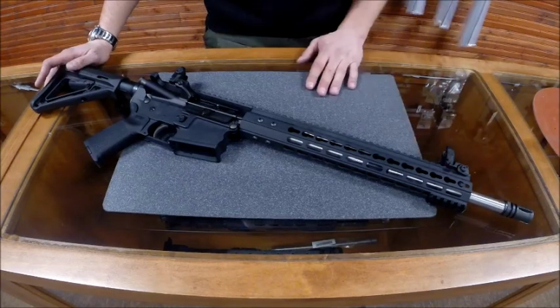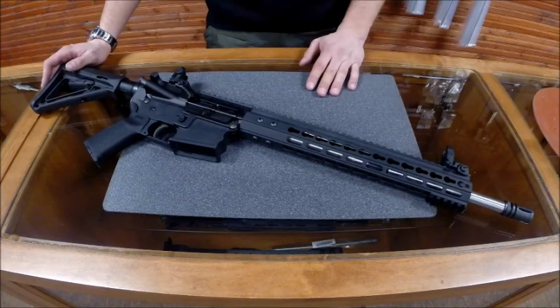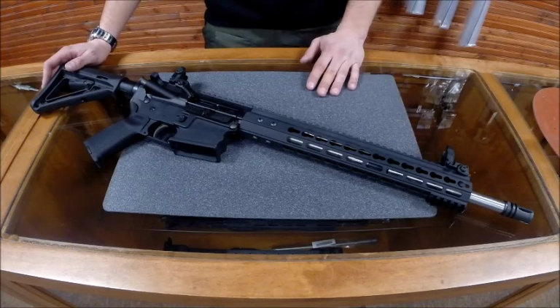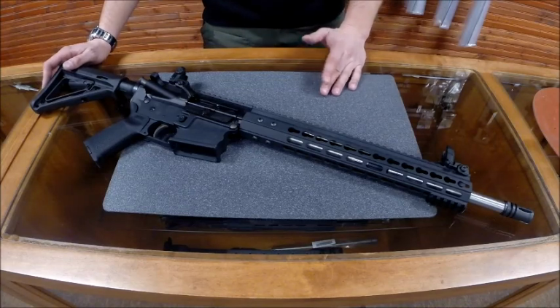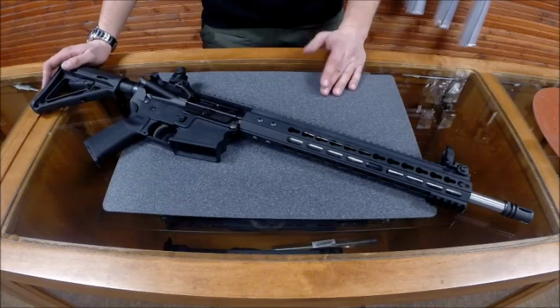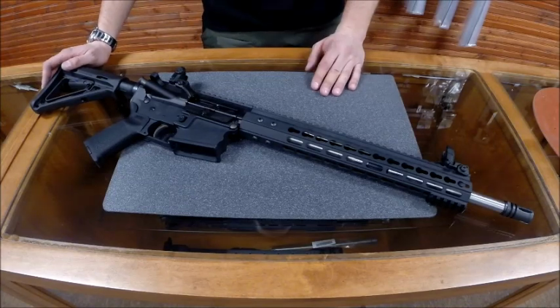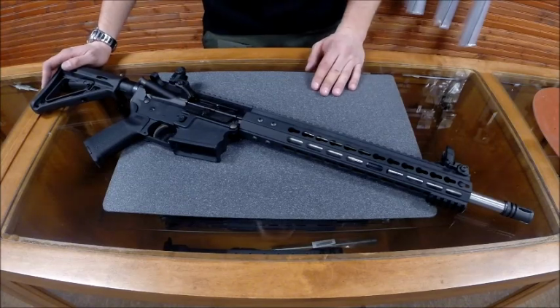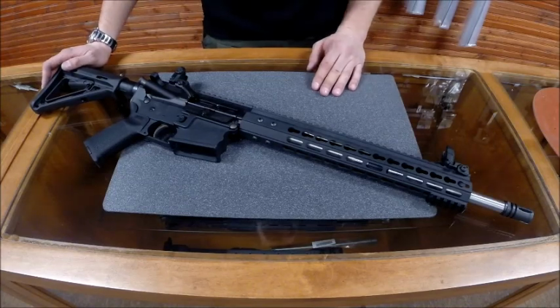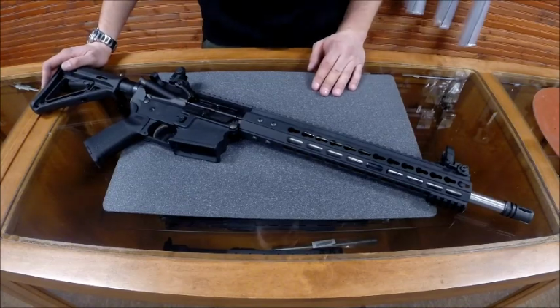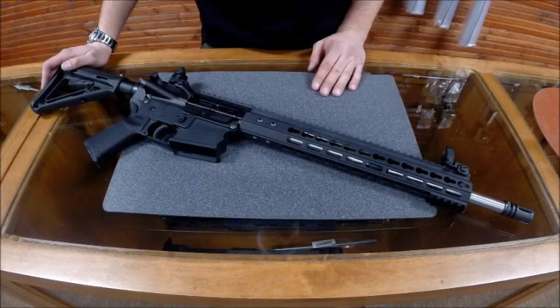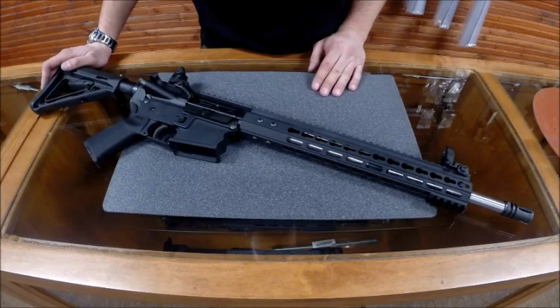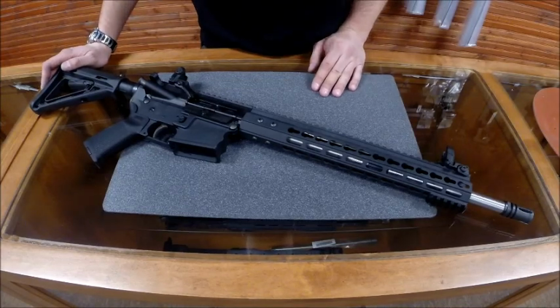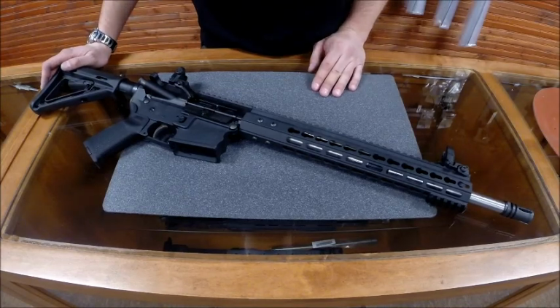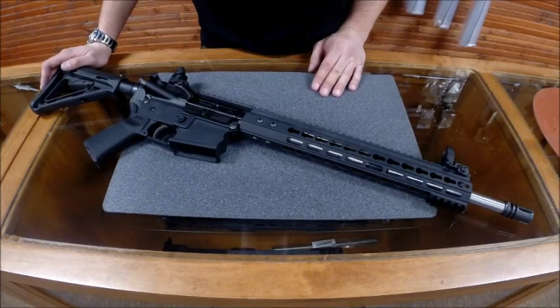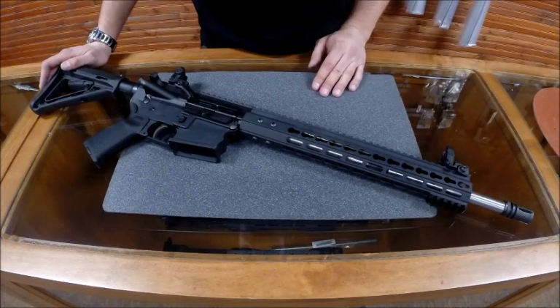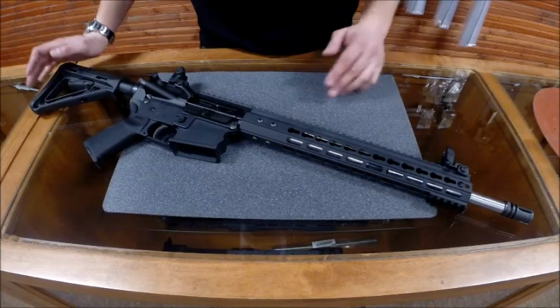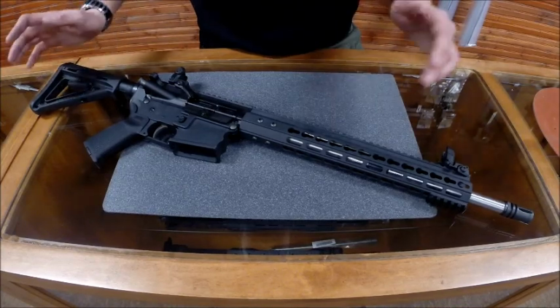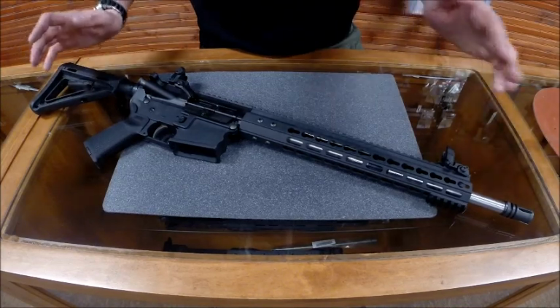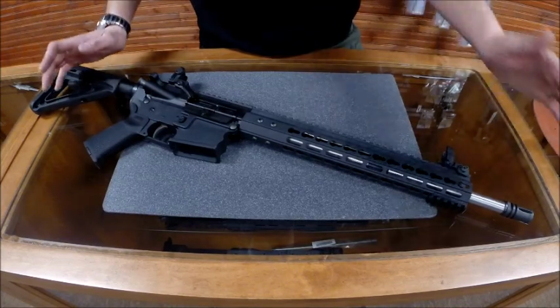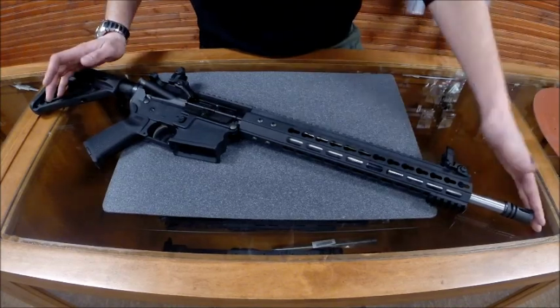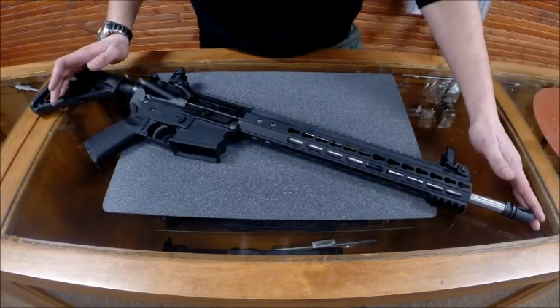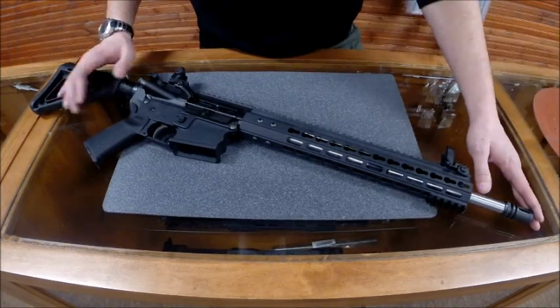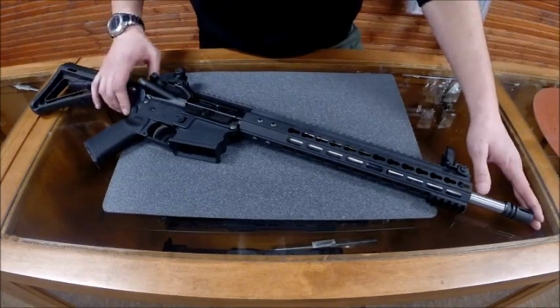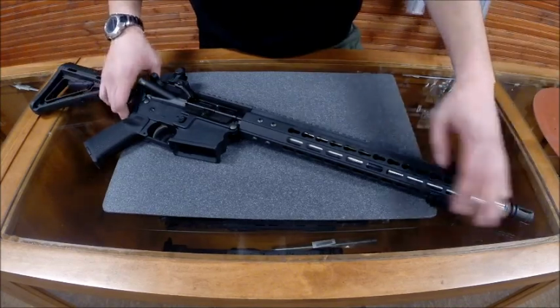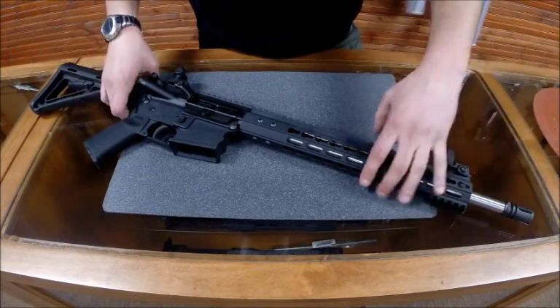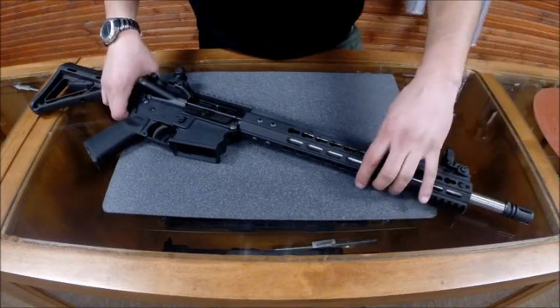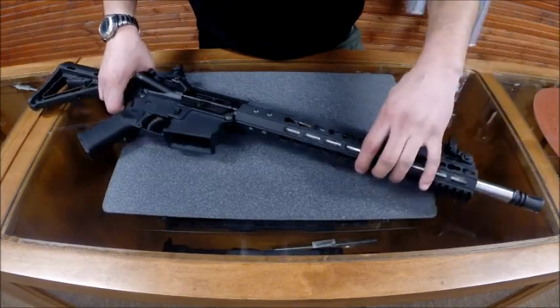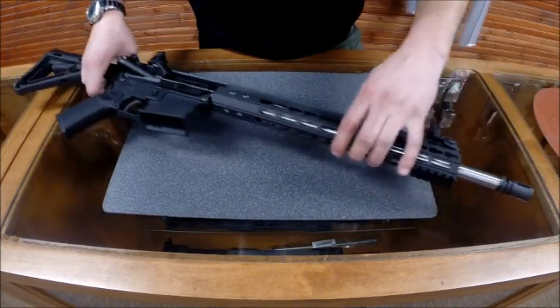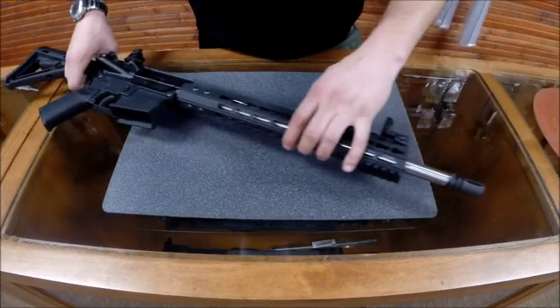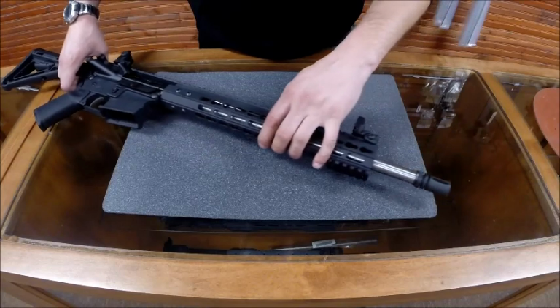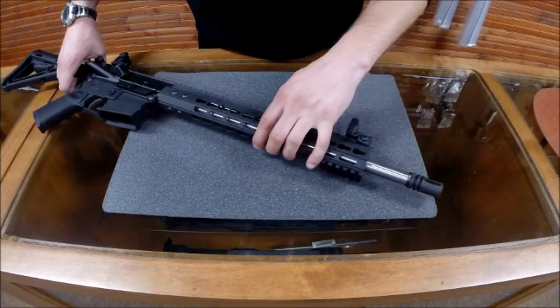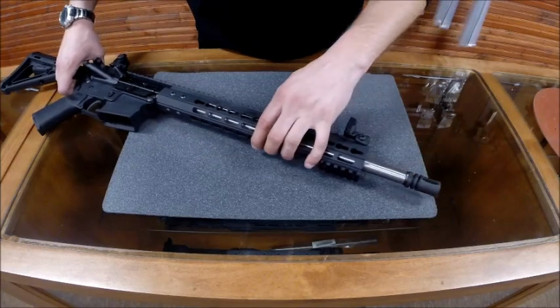So right now I'll go over the features of the gun. I like to start at the front of the gun, so that's where we'll go.